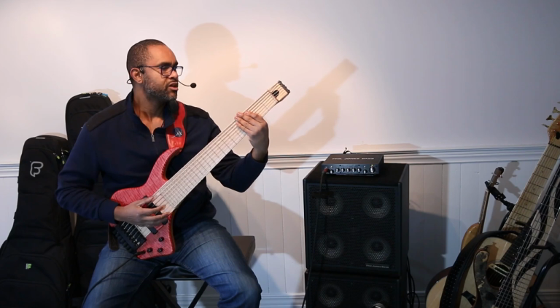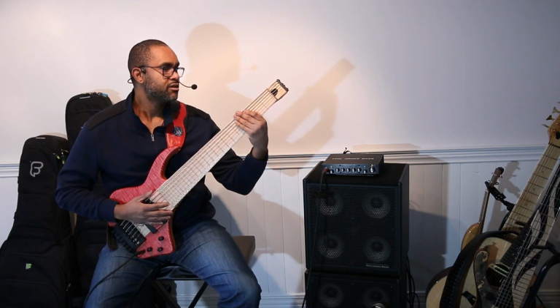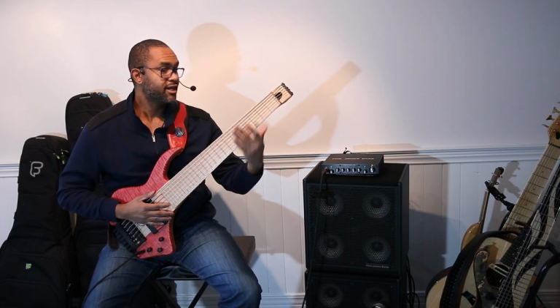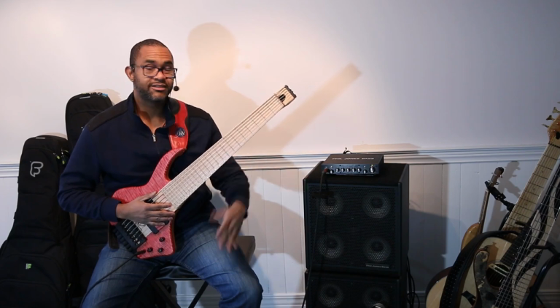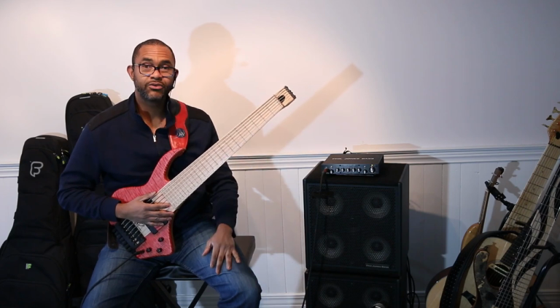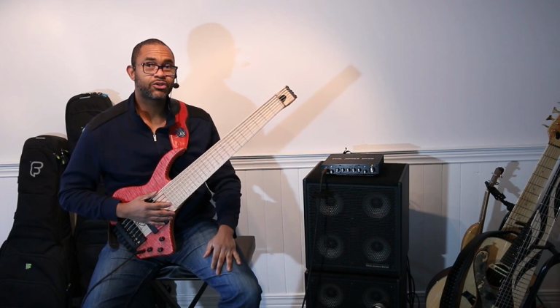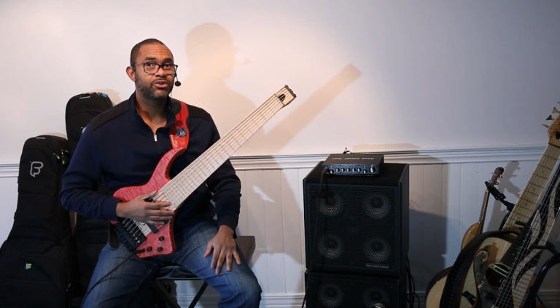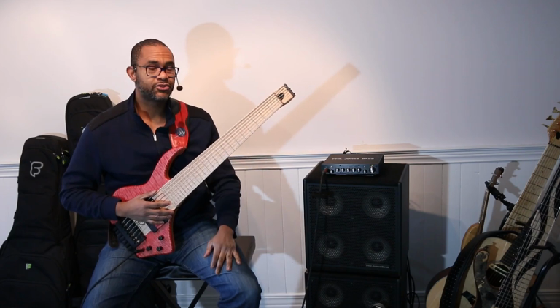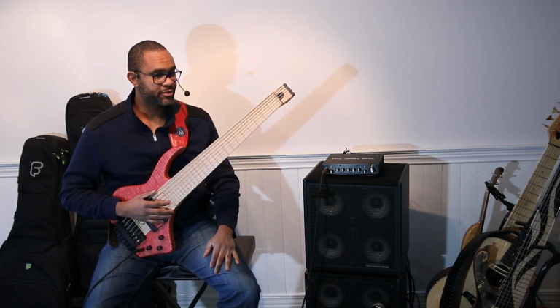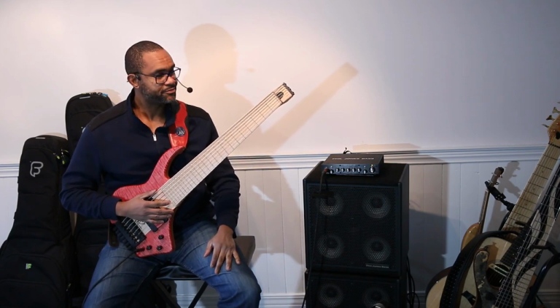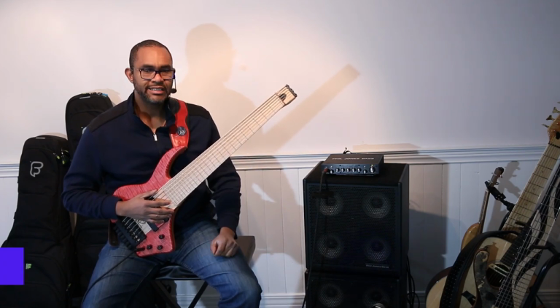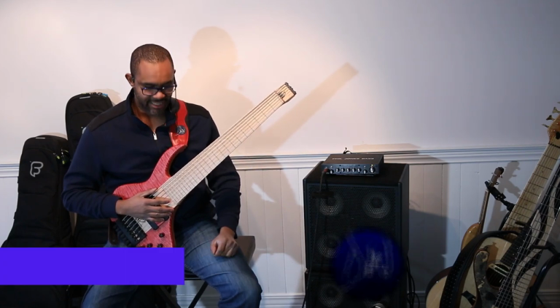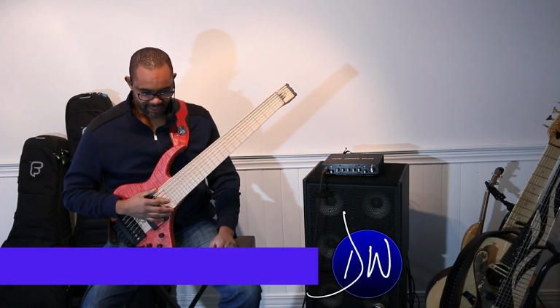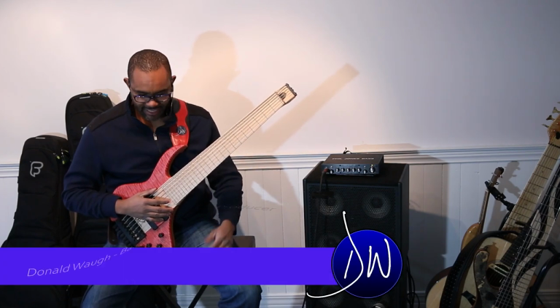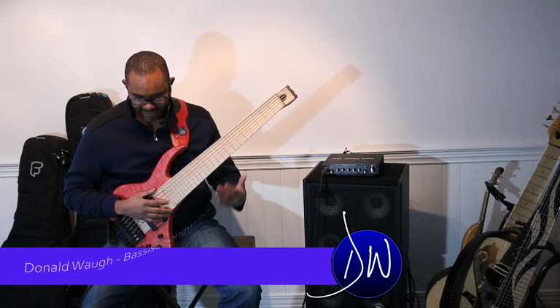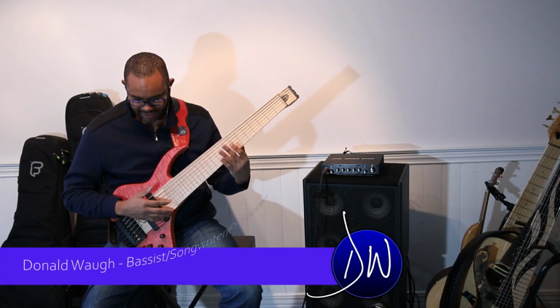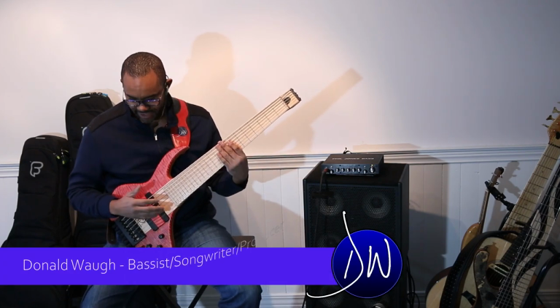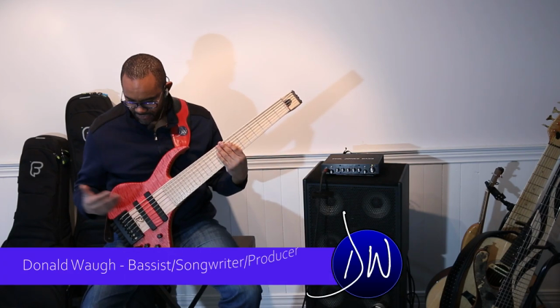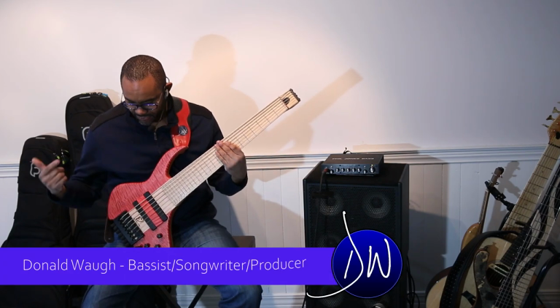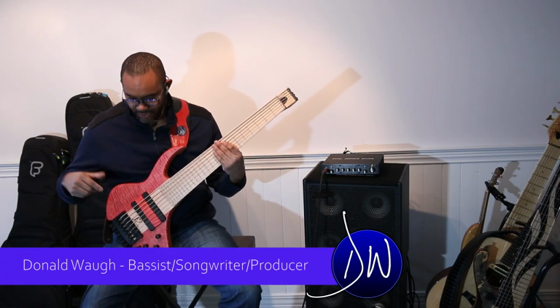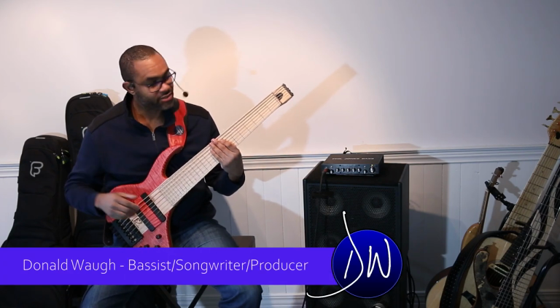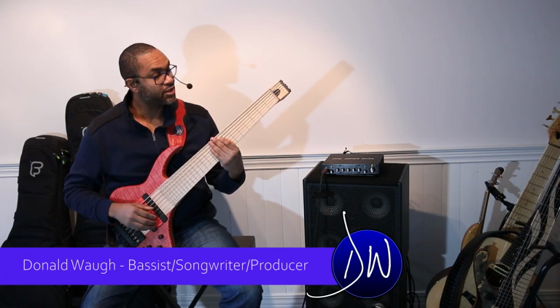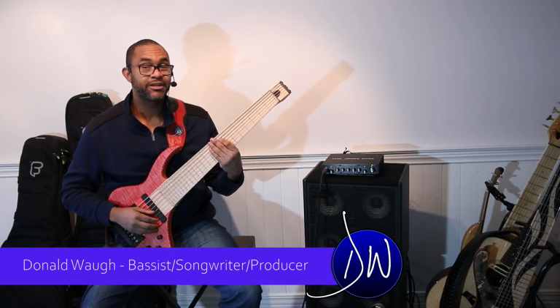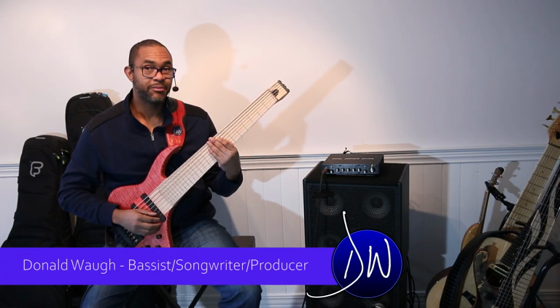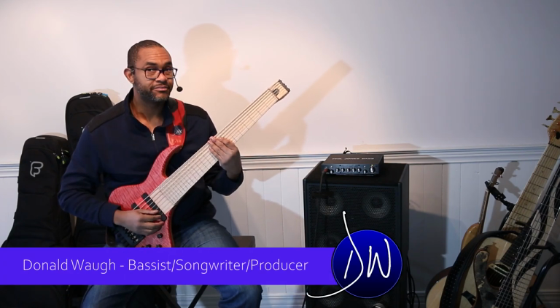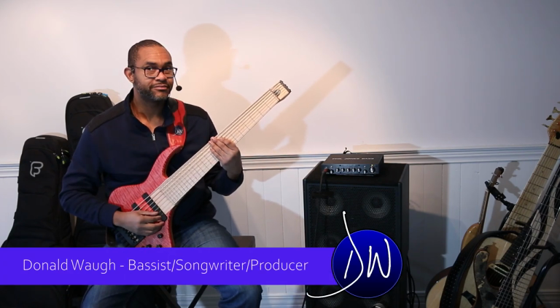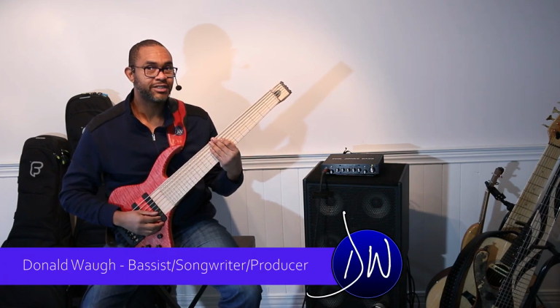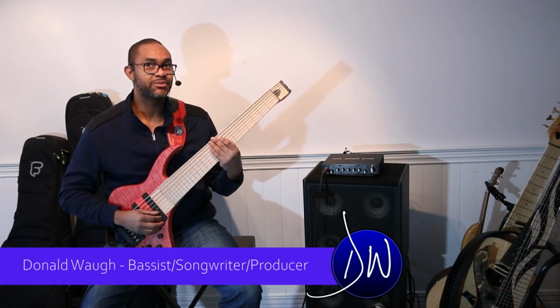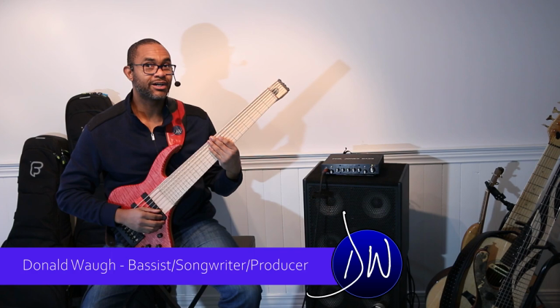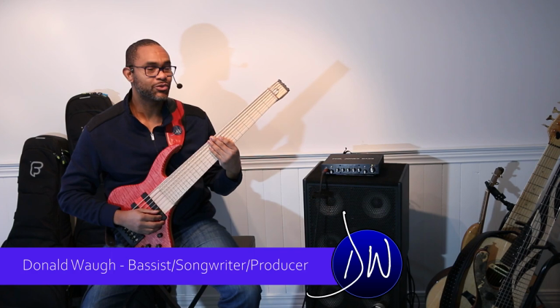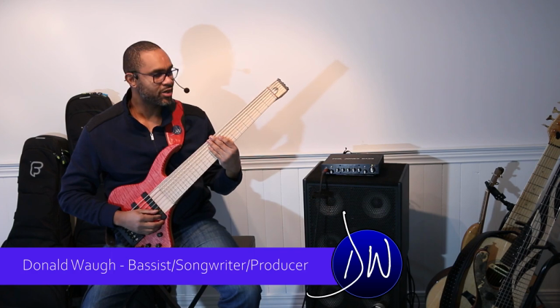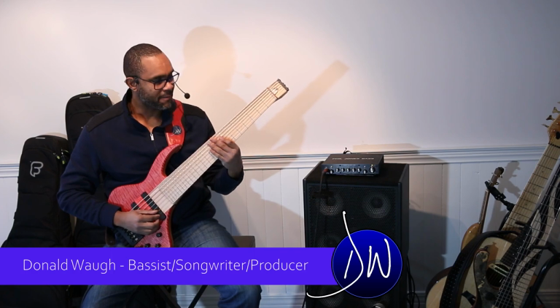Yeah, it's a really cool instrument. I think that is it for our sound demo. My name is Donald Waugh.